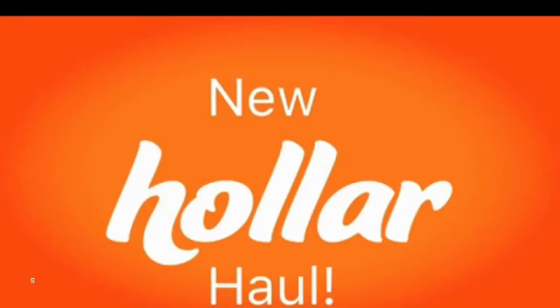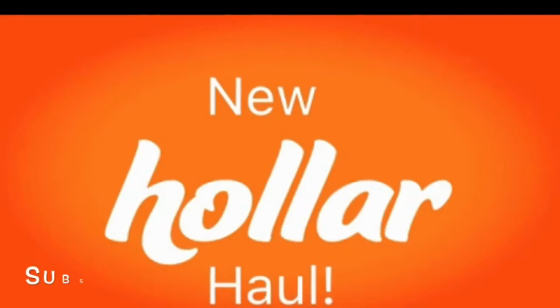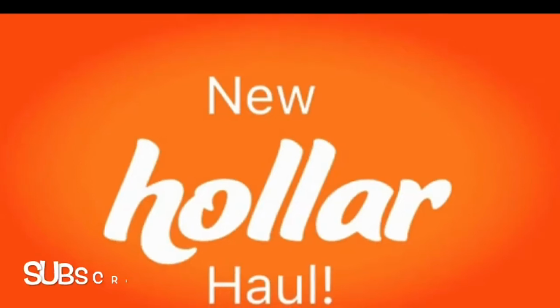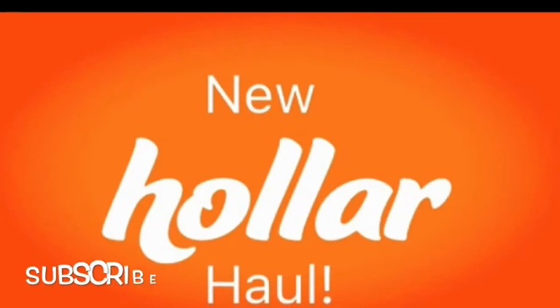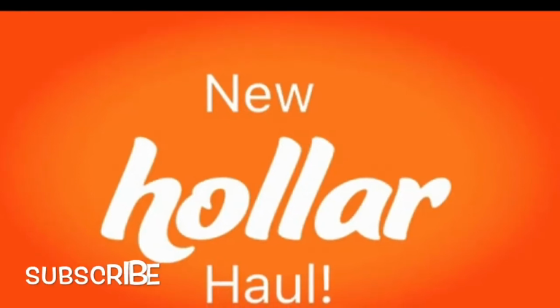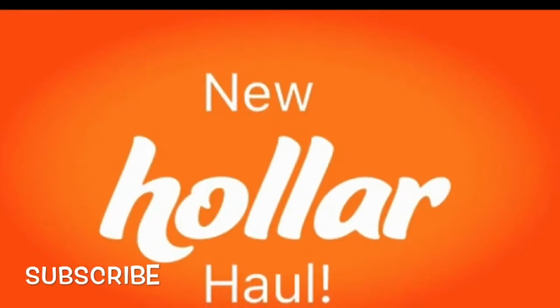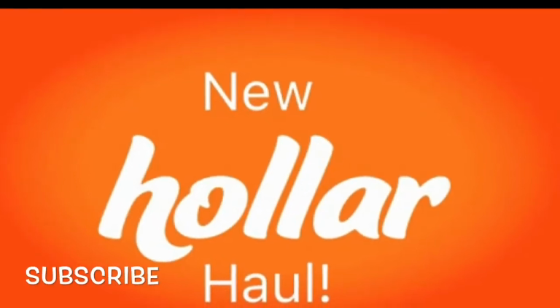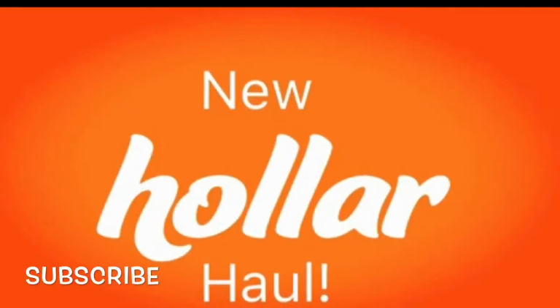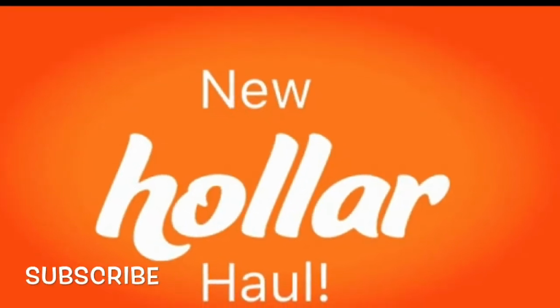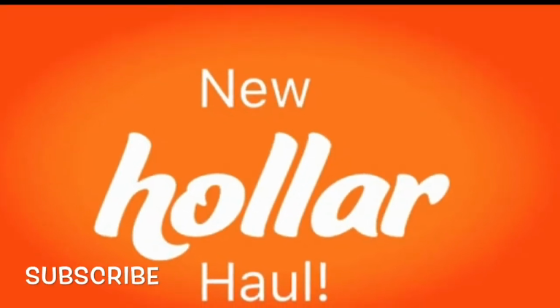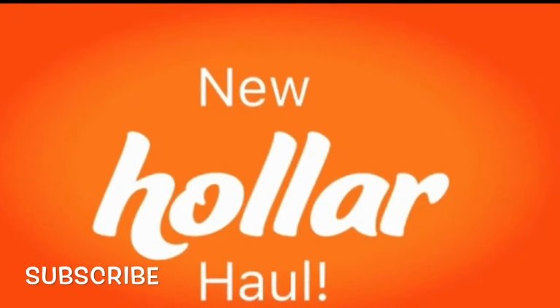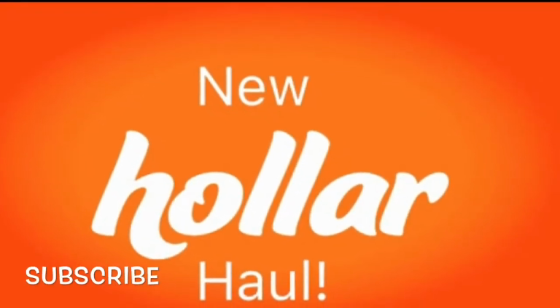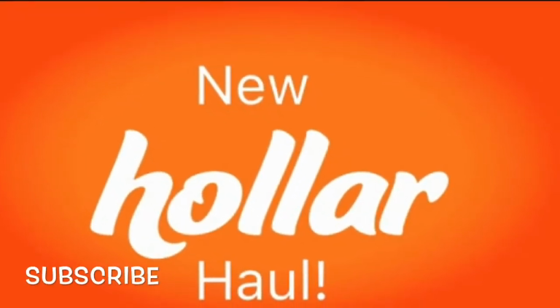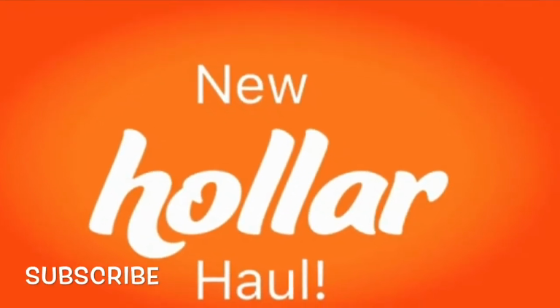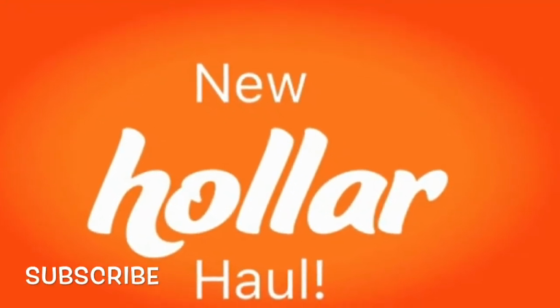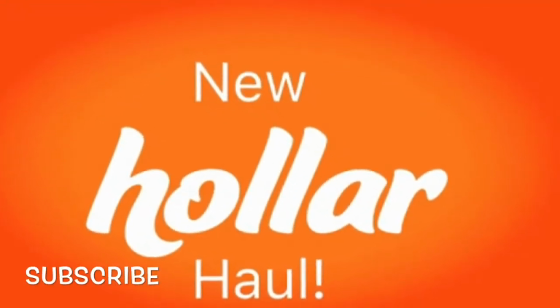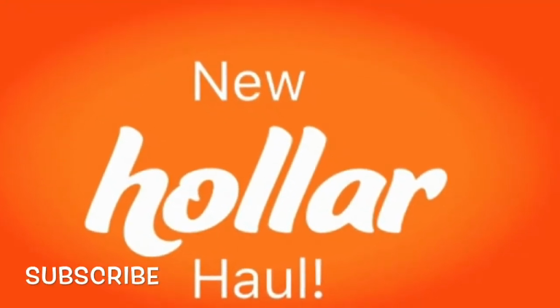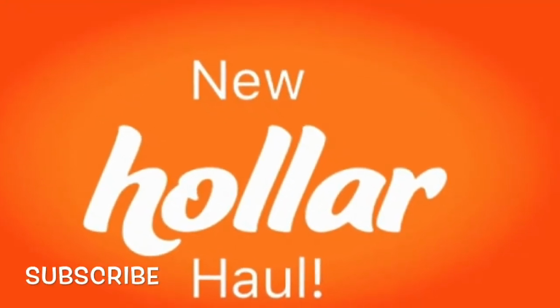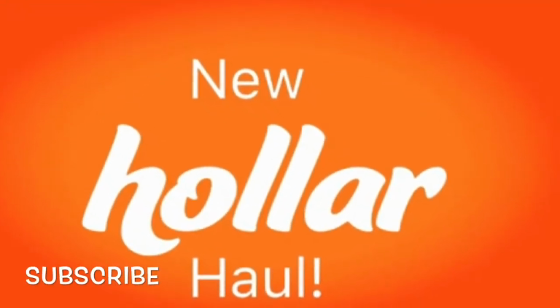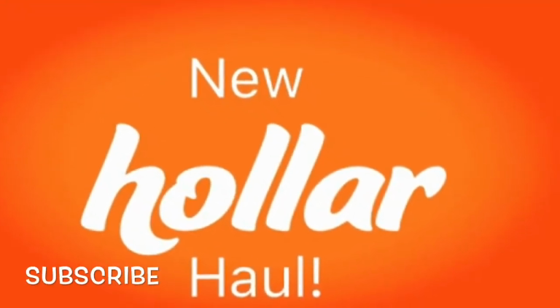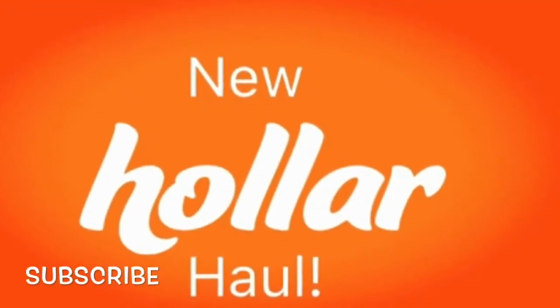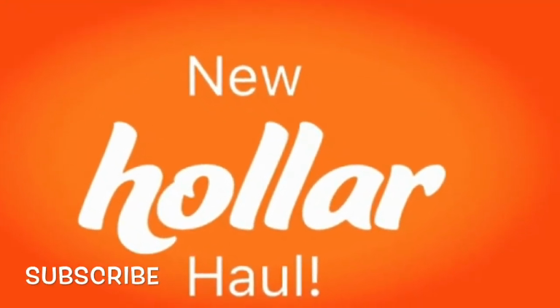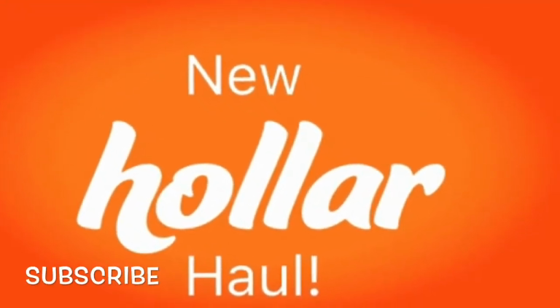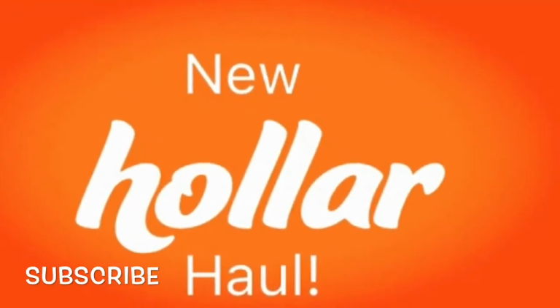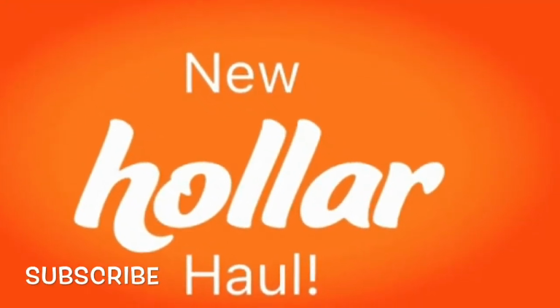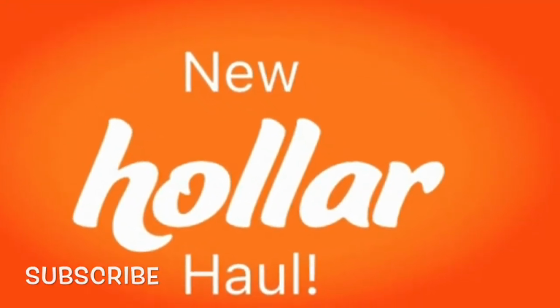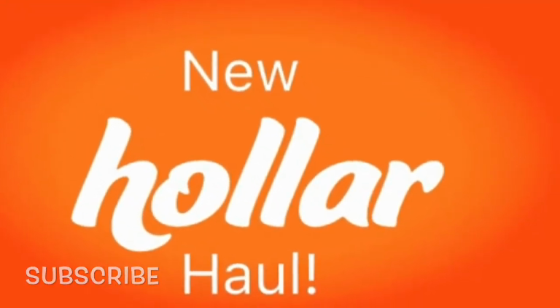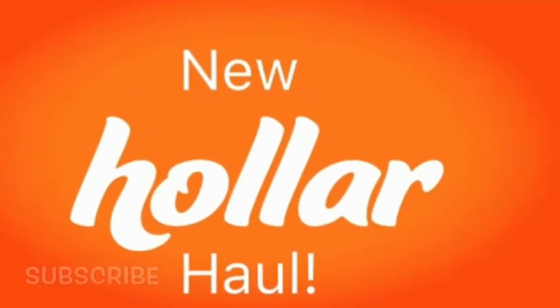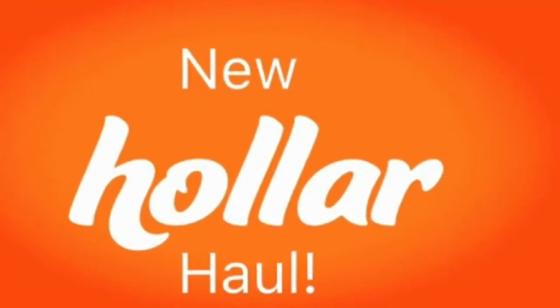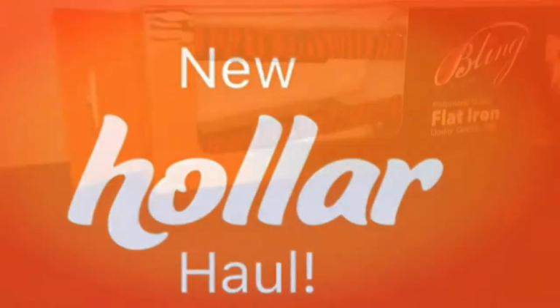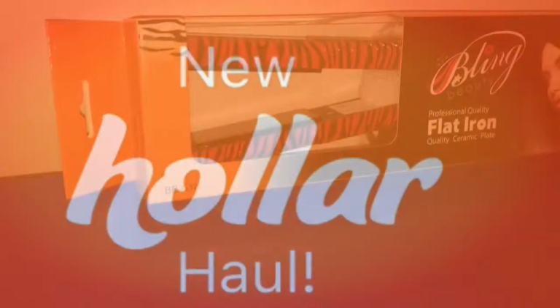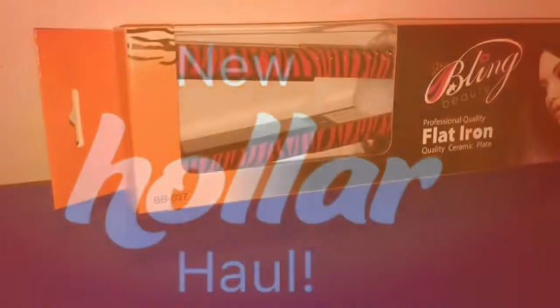Hi guys, welcome back to my channel. Today I'm going to be doing a hauler haul. Hope you guys enjoy it.